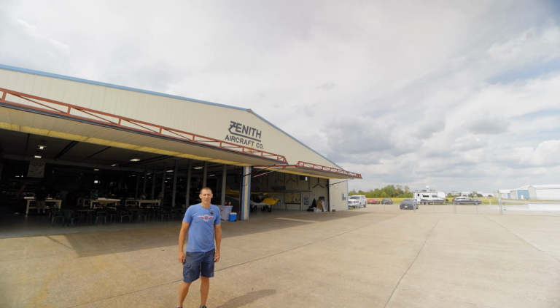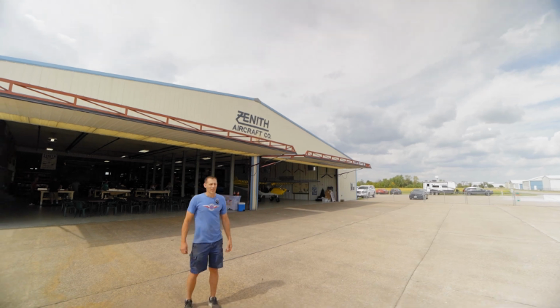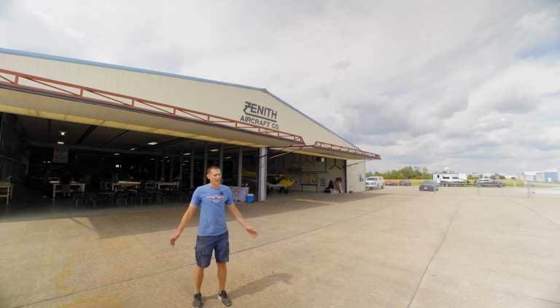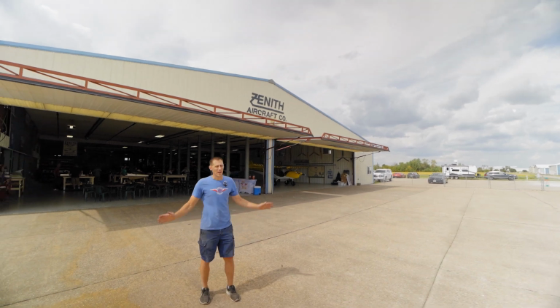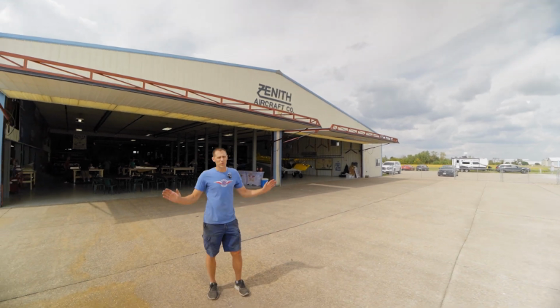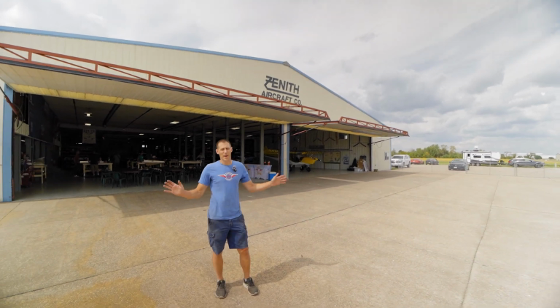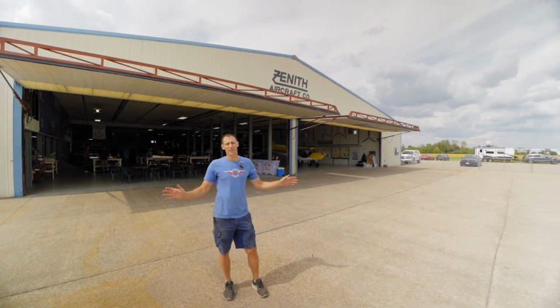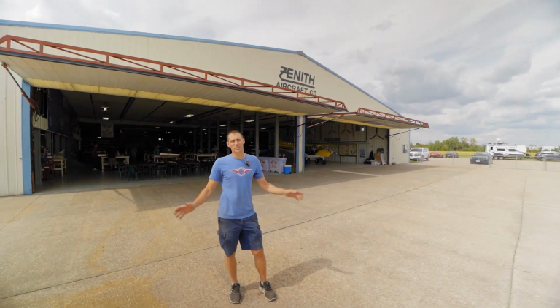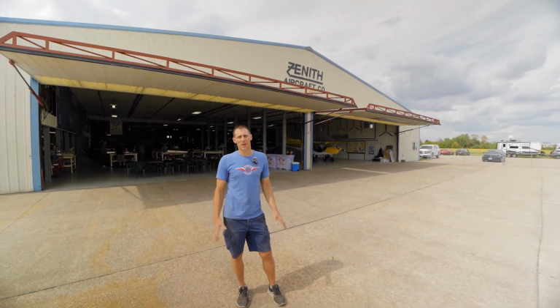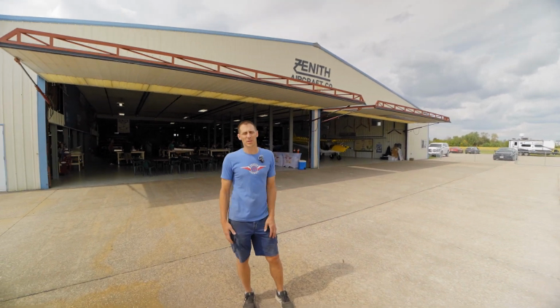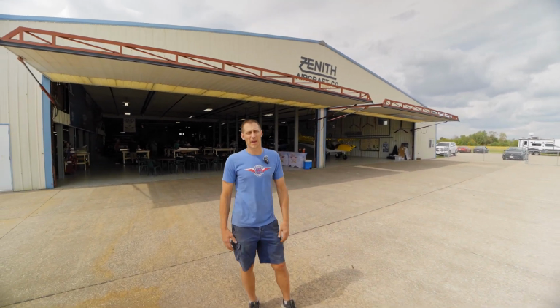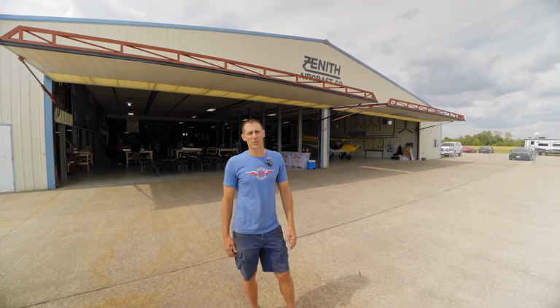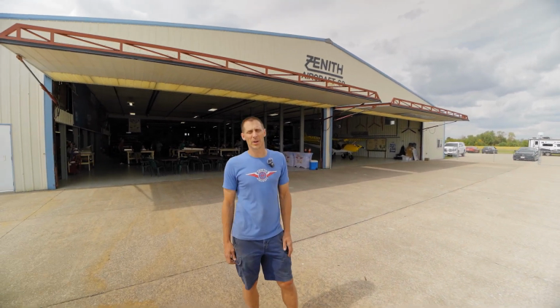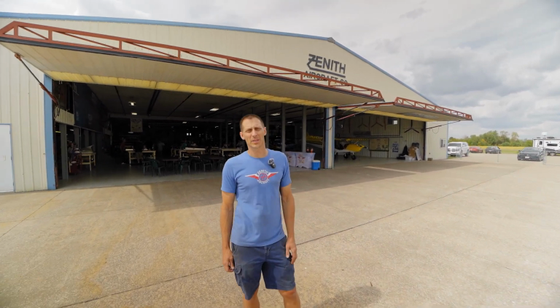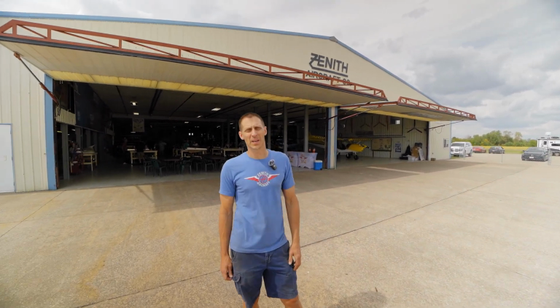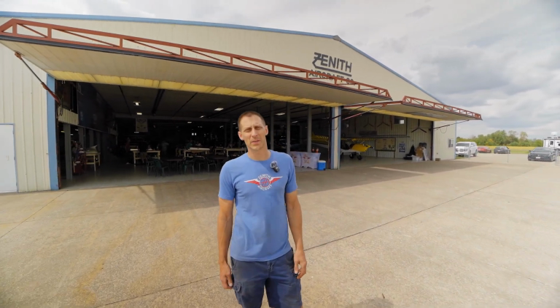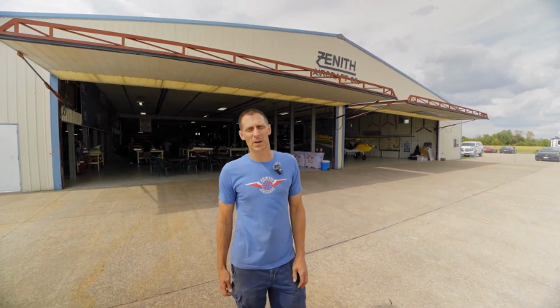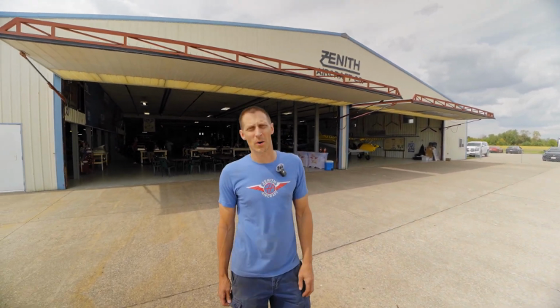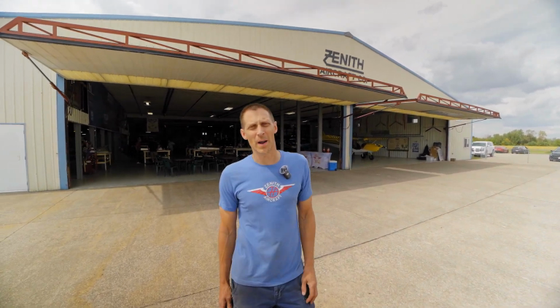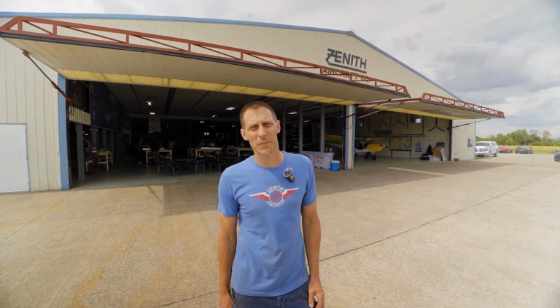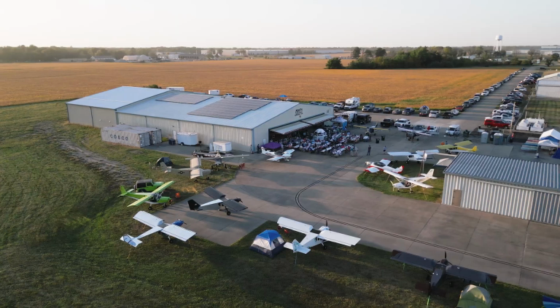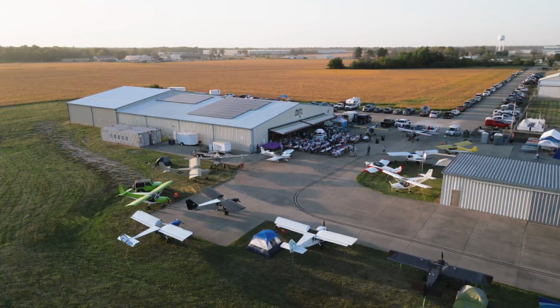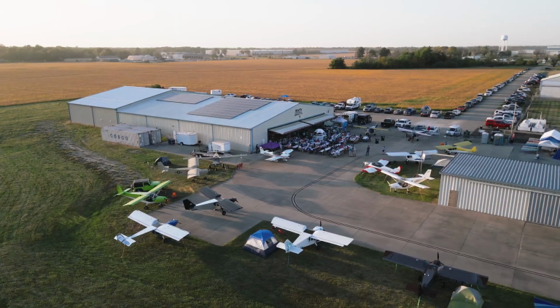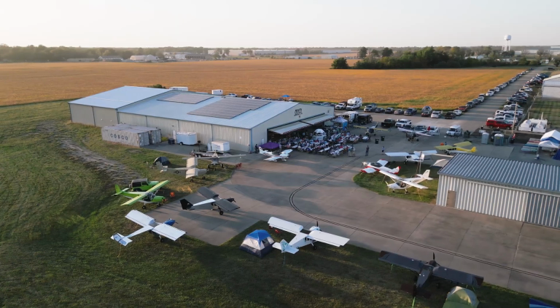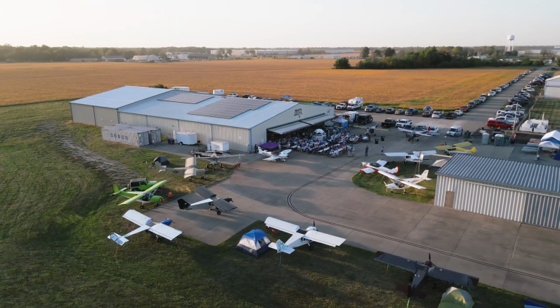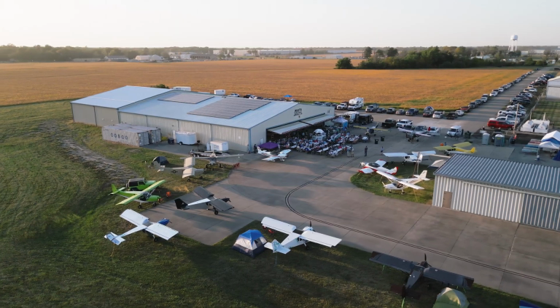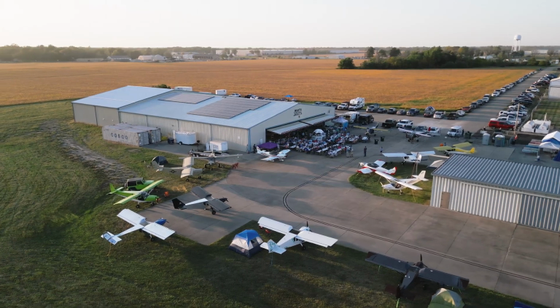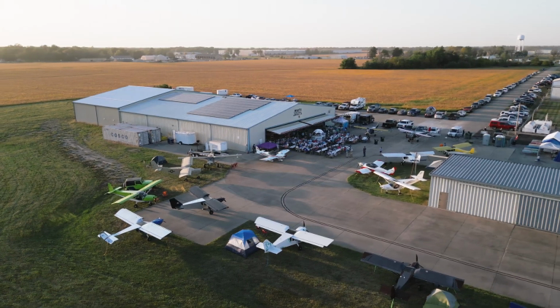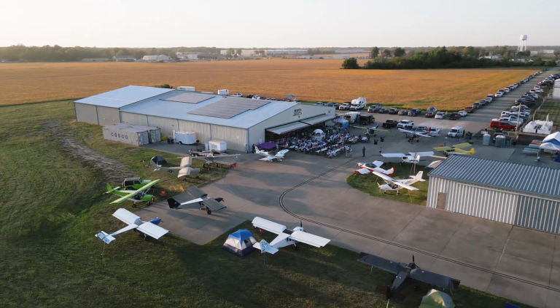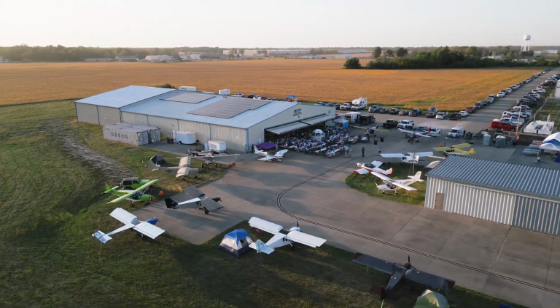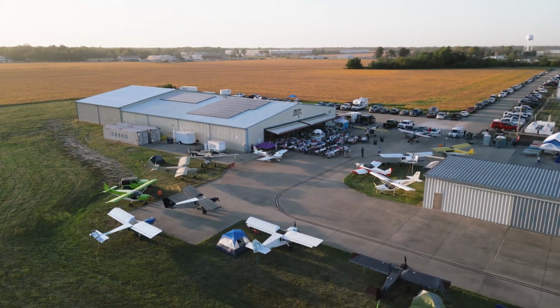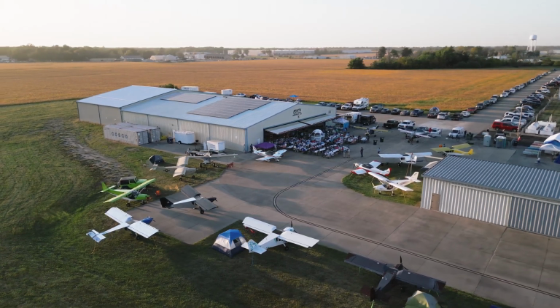Hey, I'm Travis, Production Manager here at Zenith Aircraft. Come on in and let me show you our new expansion.